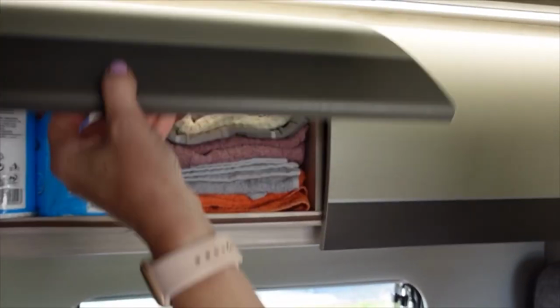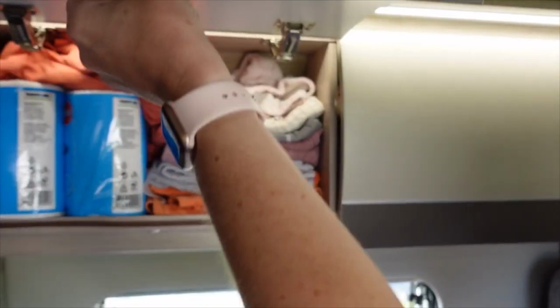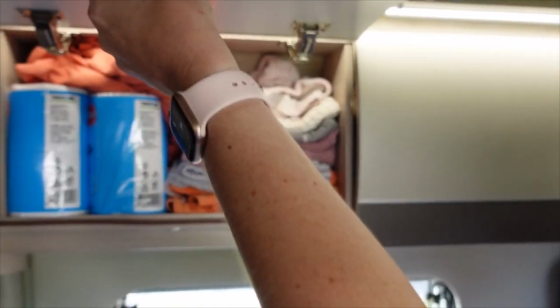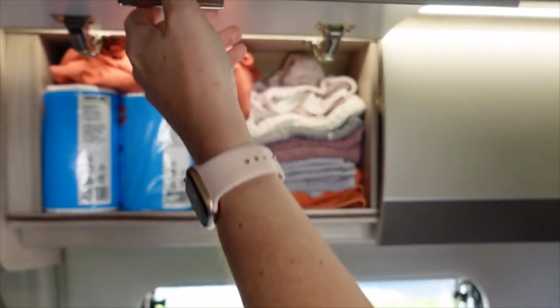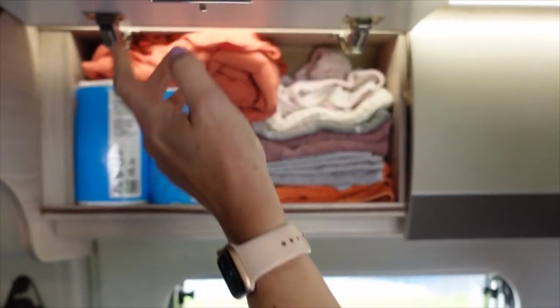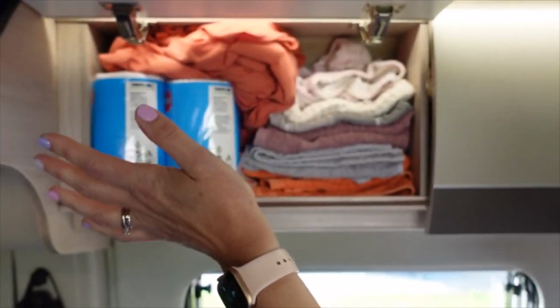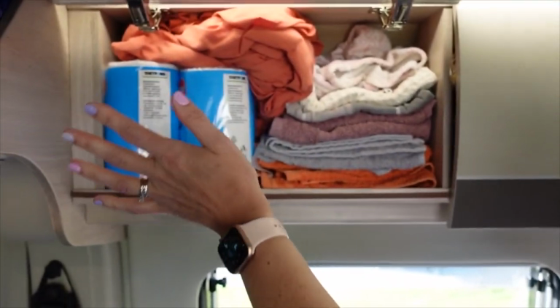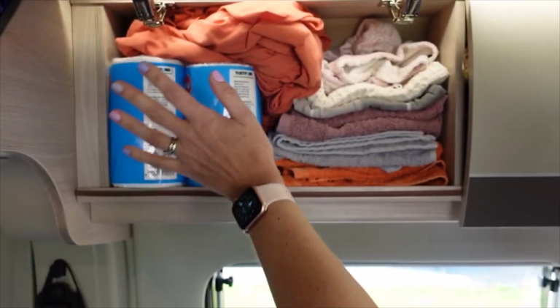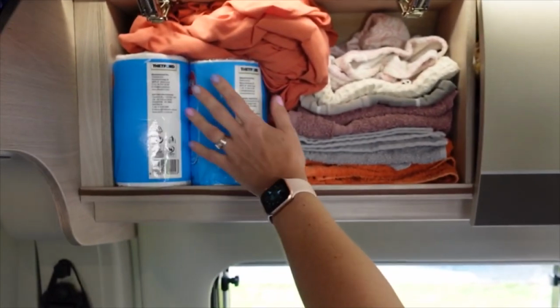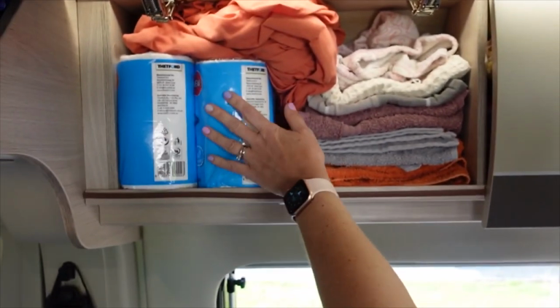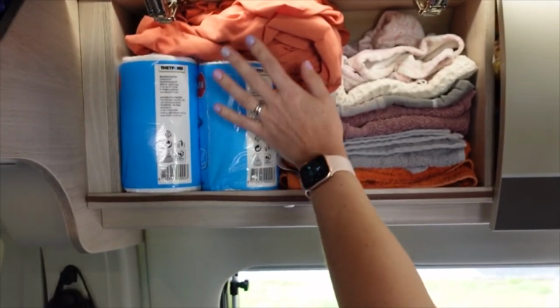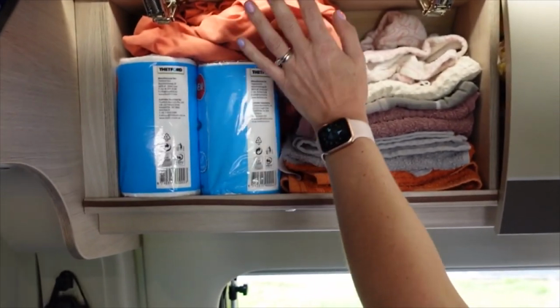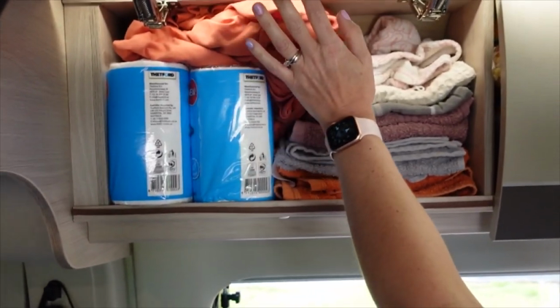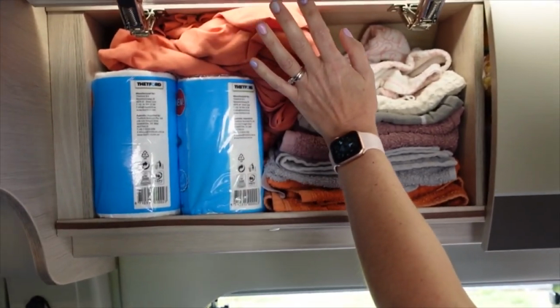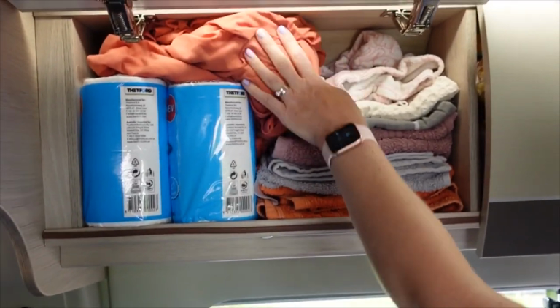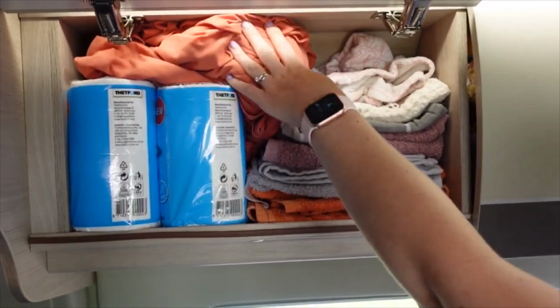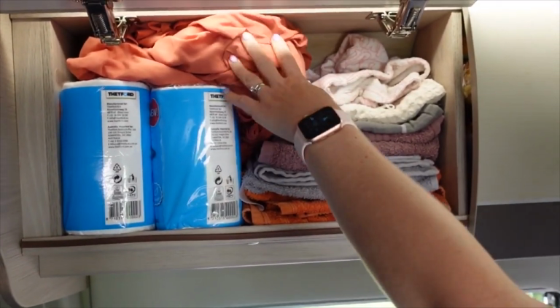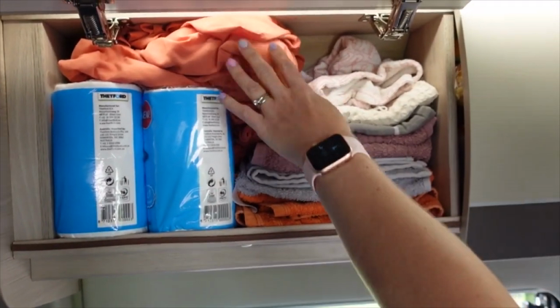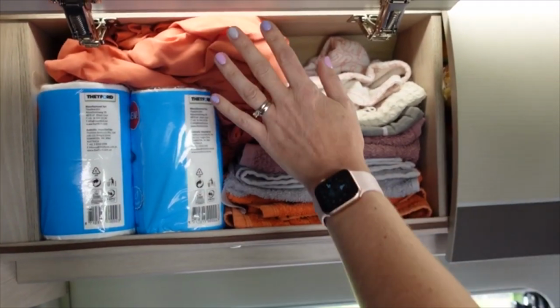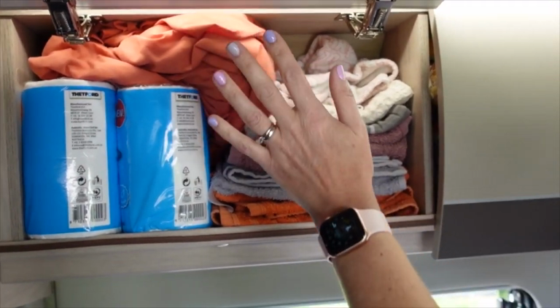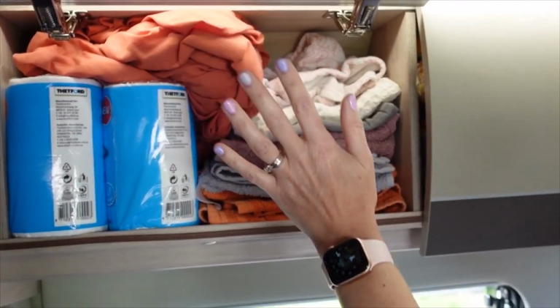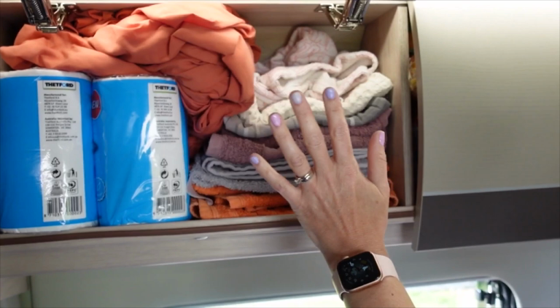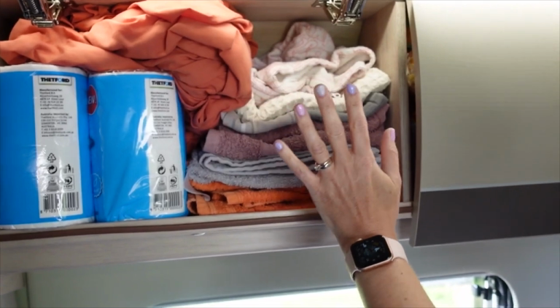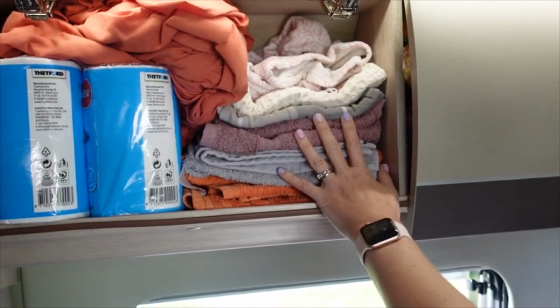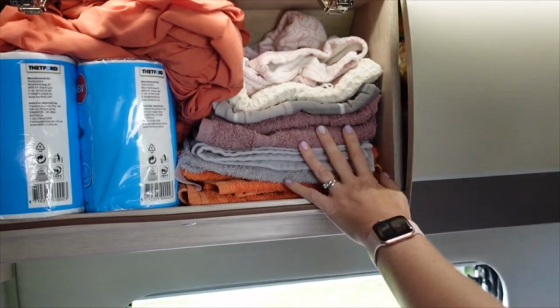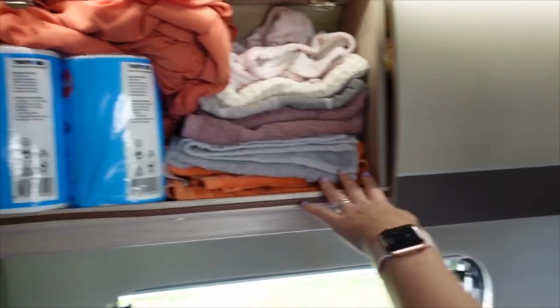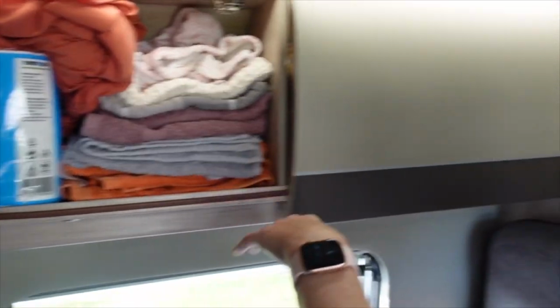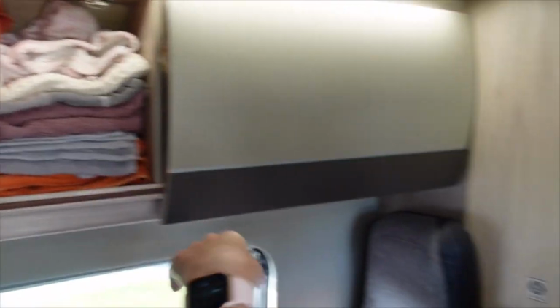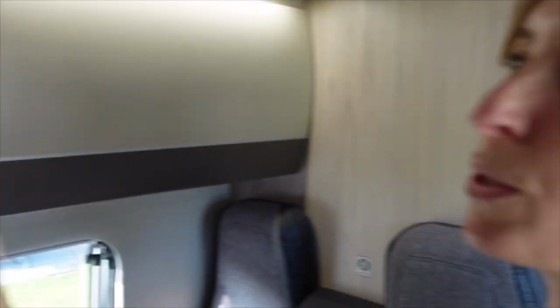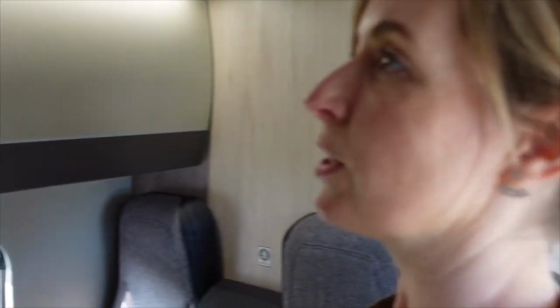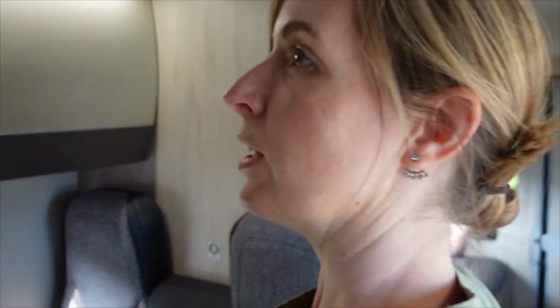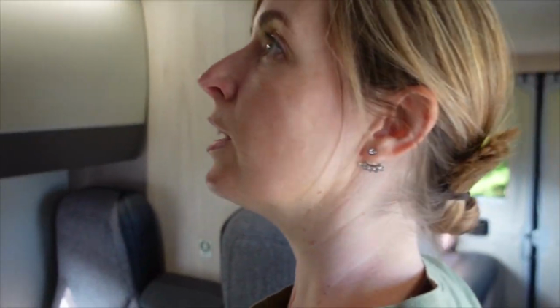In that cupboard: toilet roll, spare bedding, and towels.